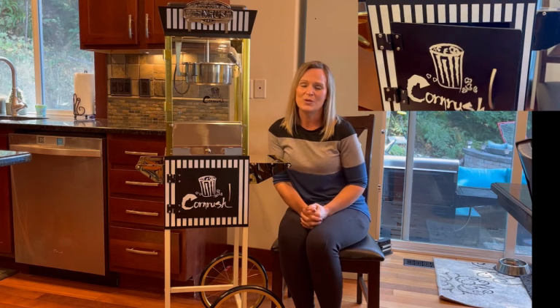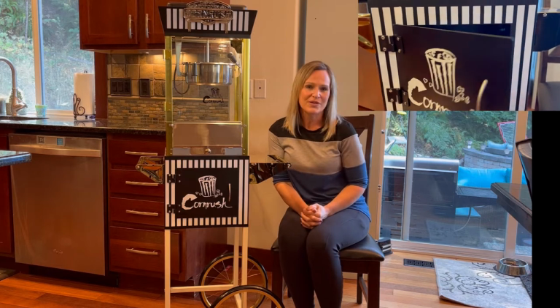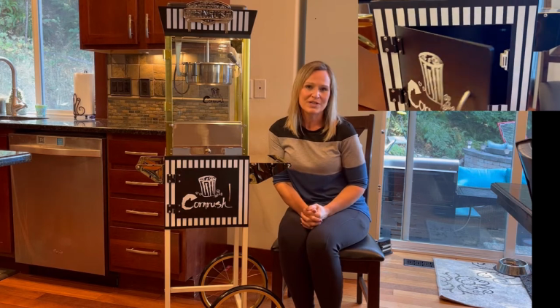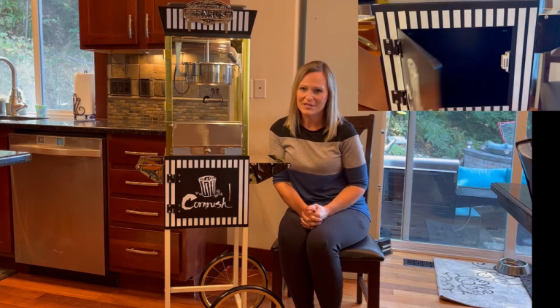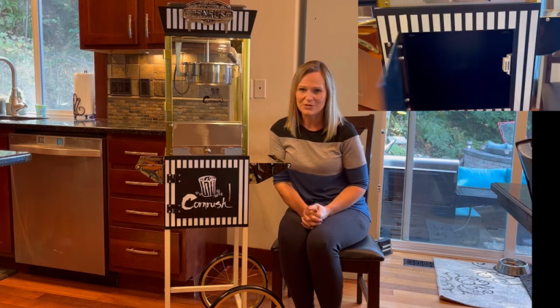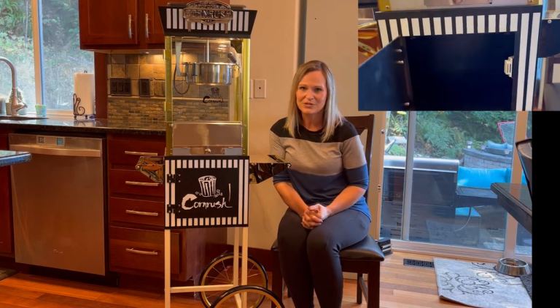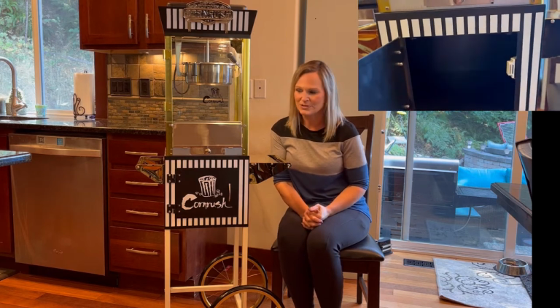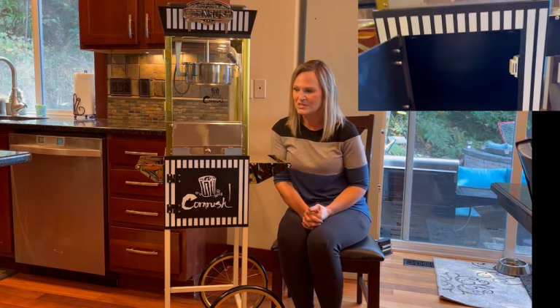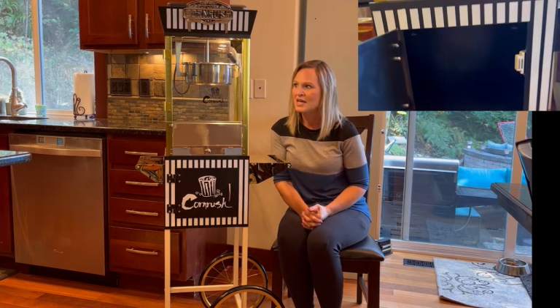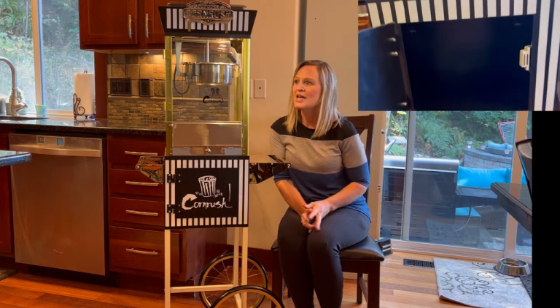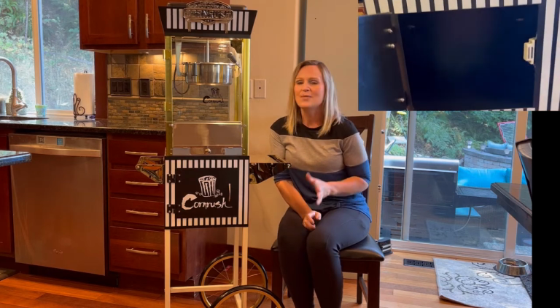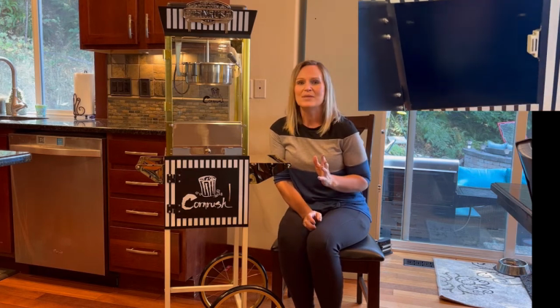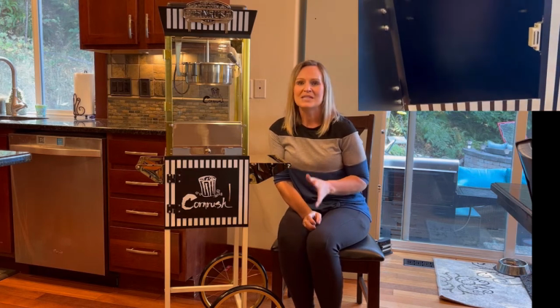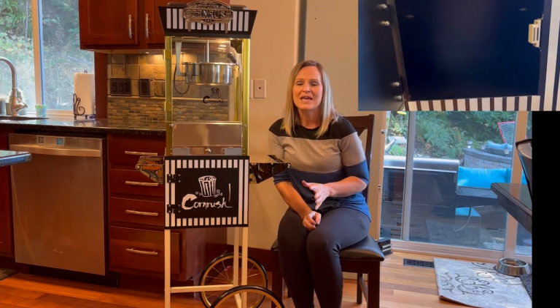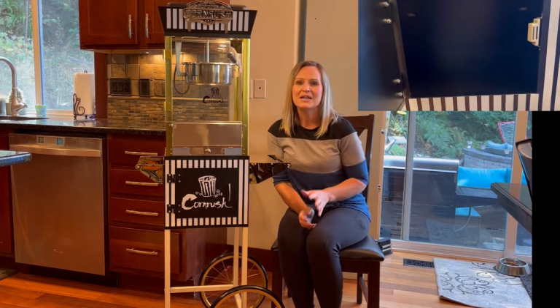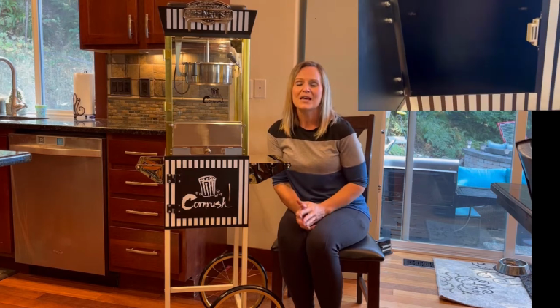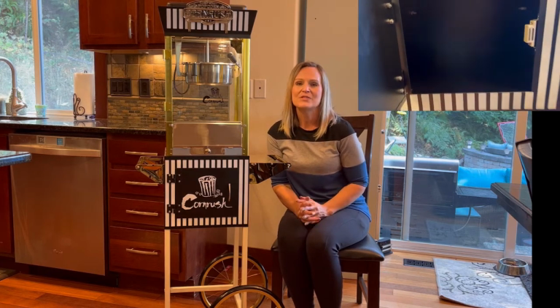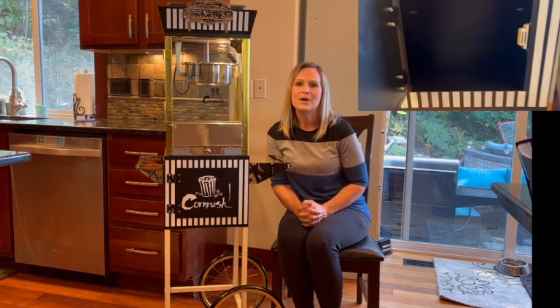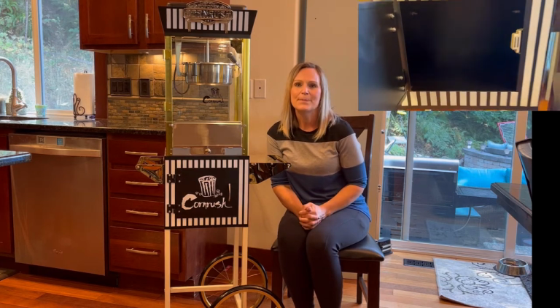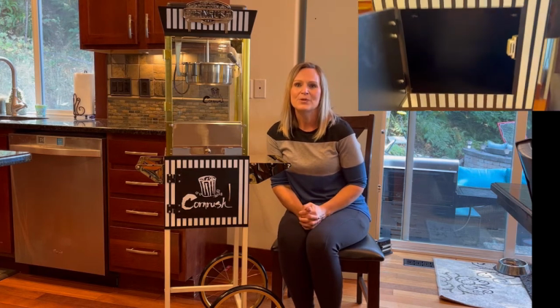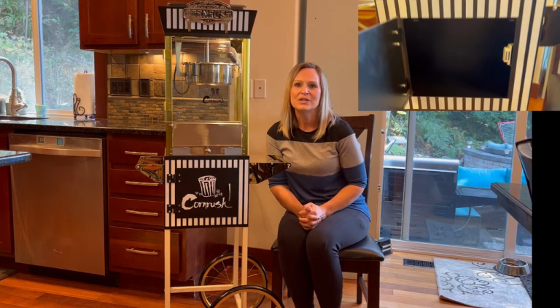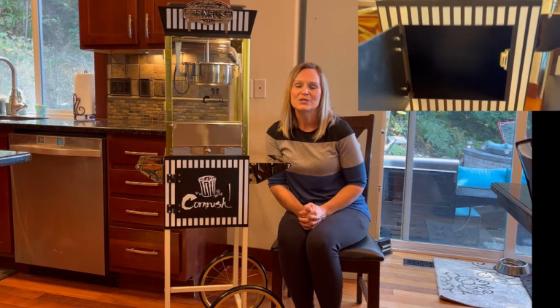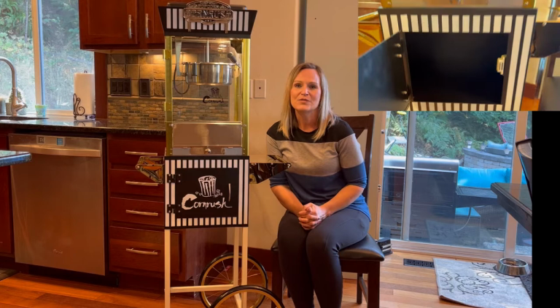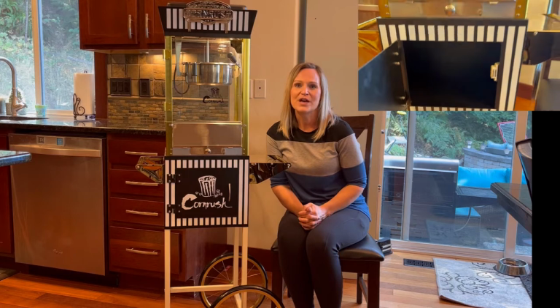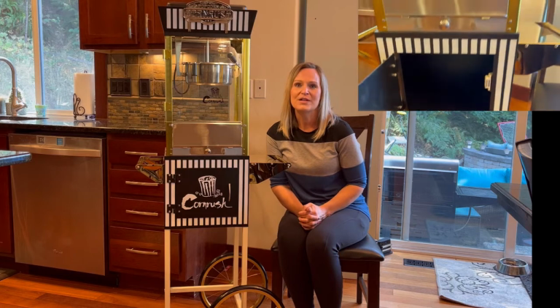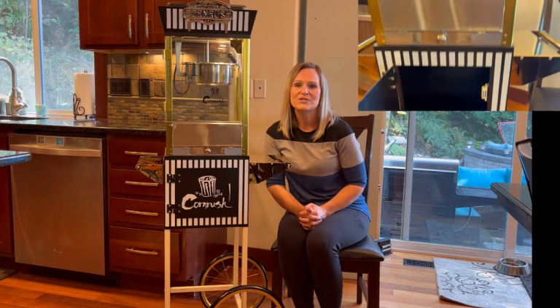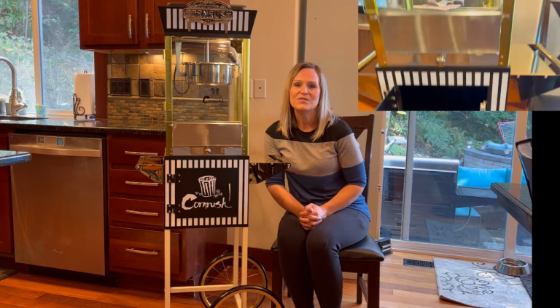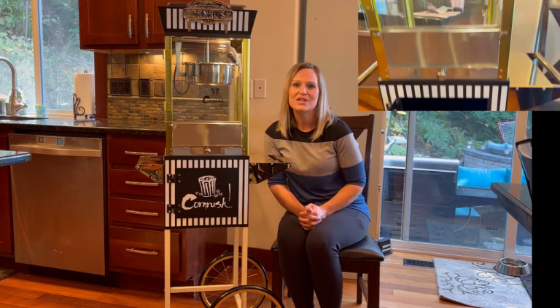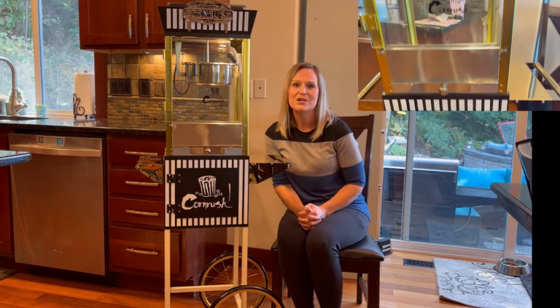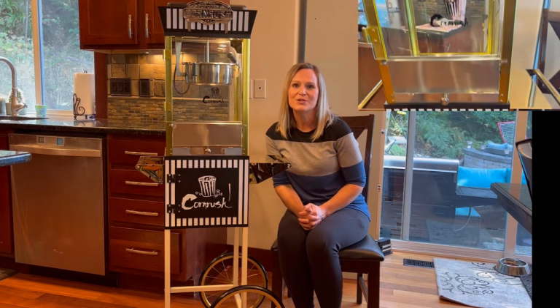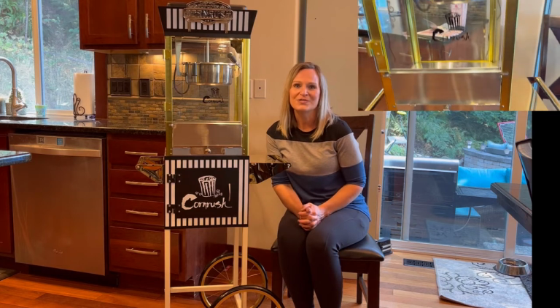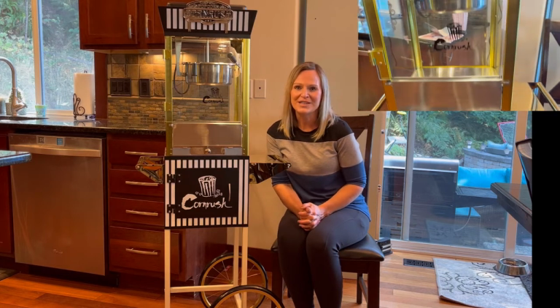This does have a 95% popping rate, so you won't have a lot of leftover kernels. It pops 10 cups of popcorn, so you've got enough to feed all your friends.